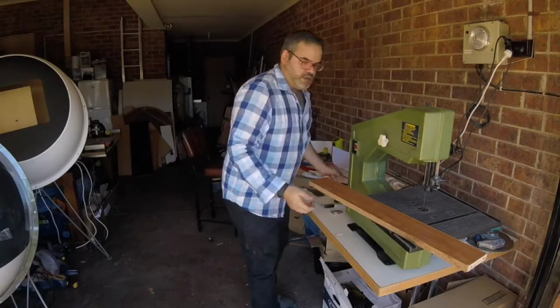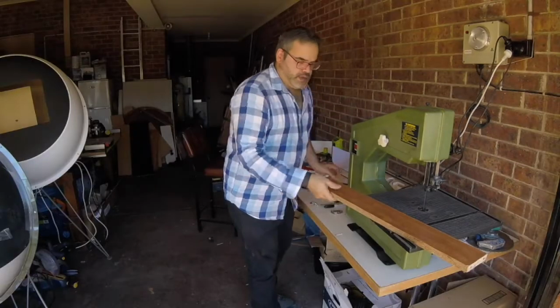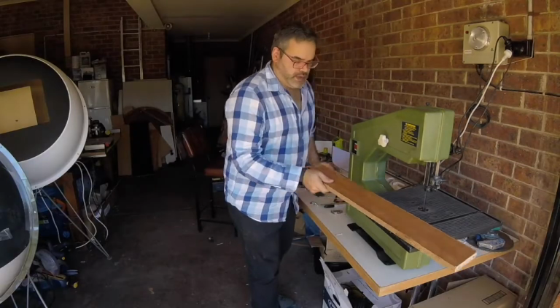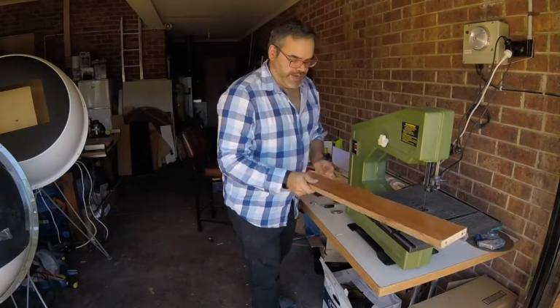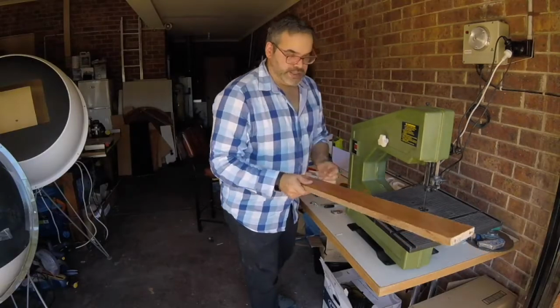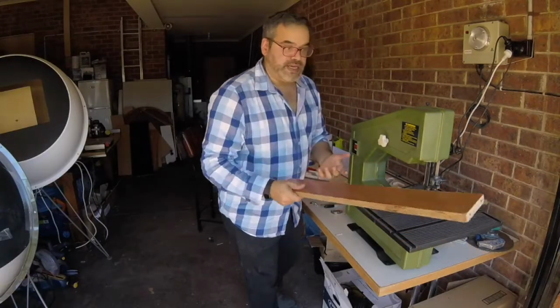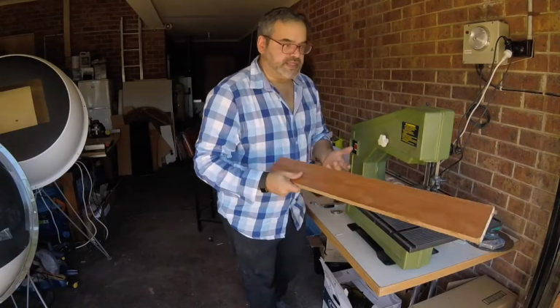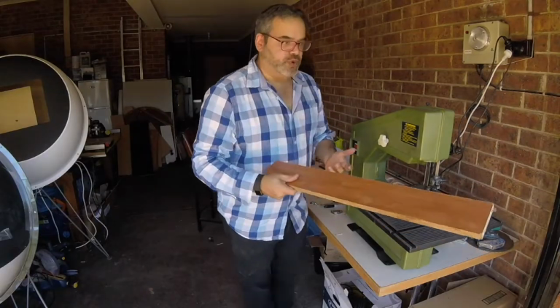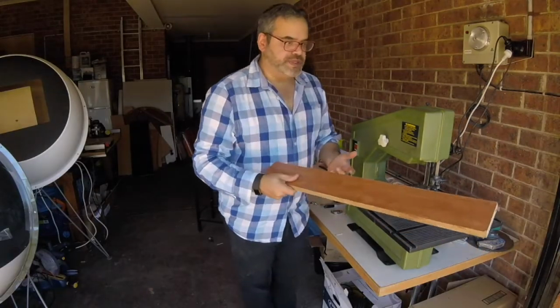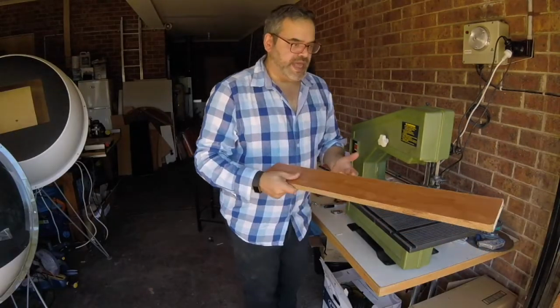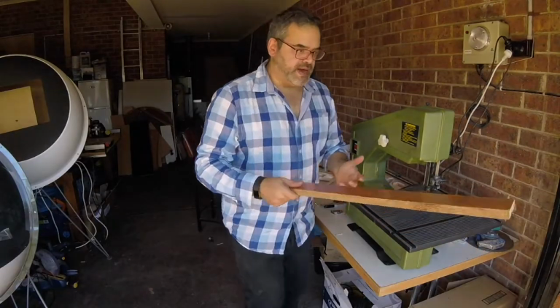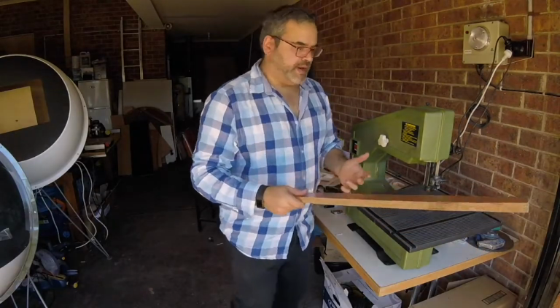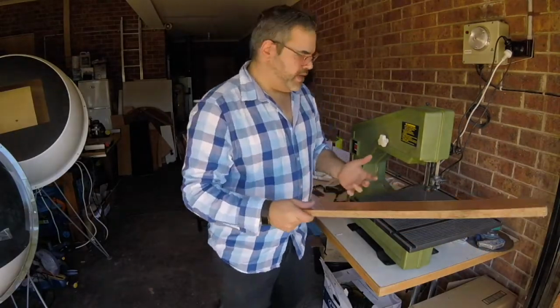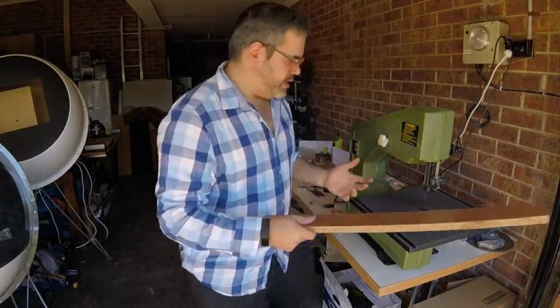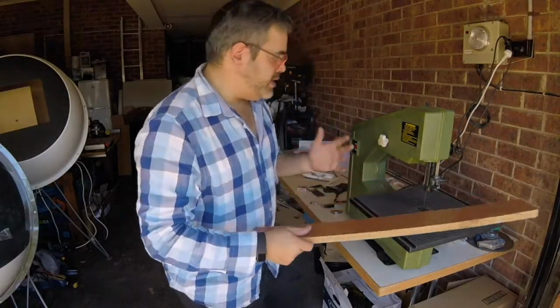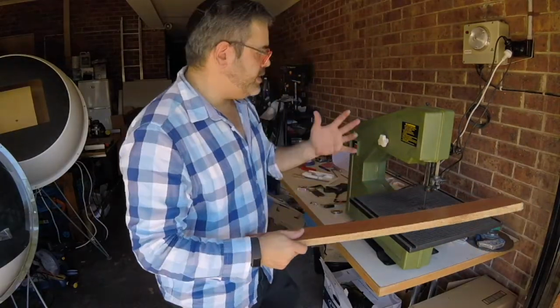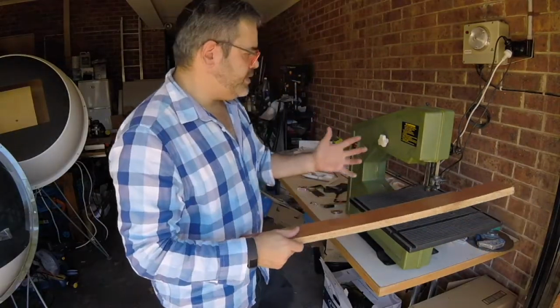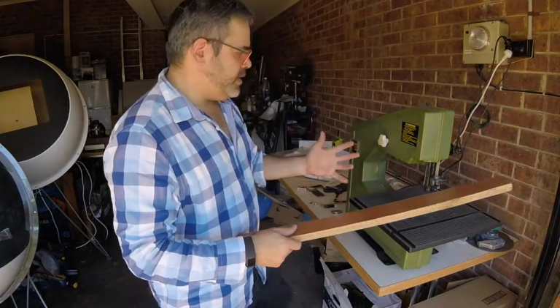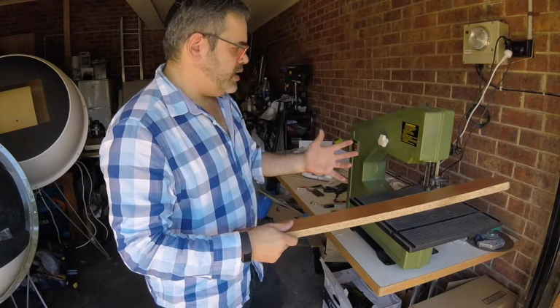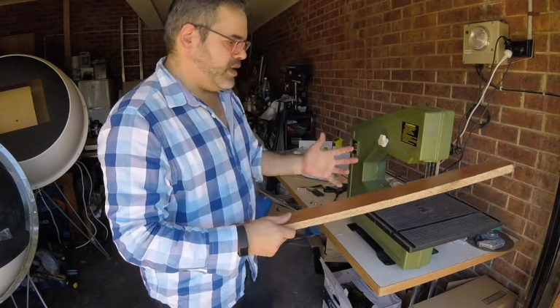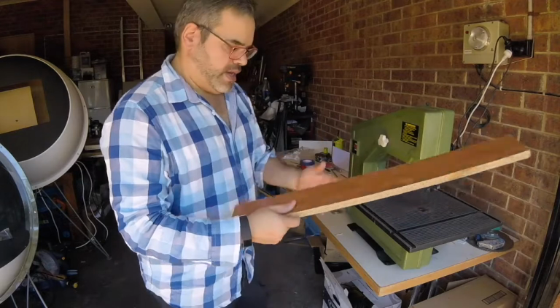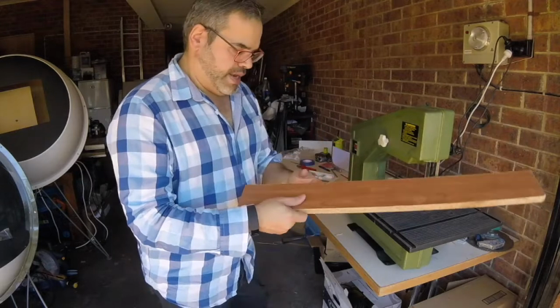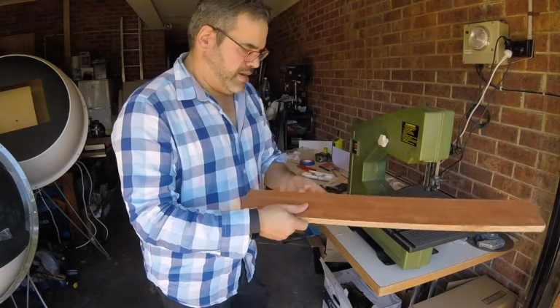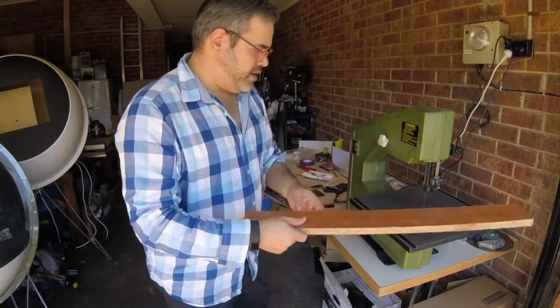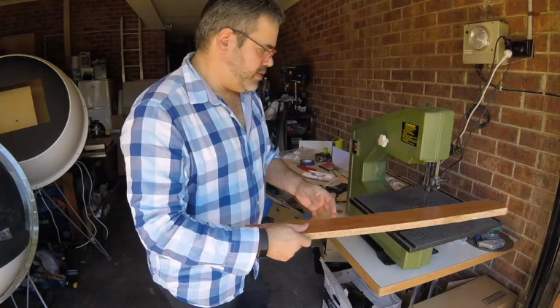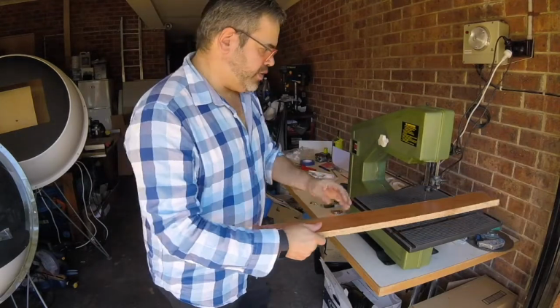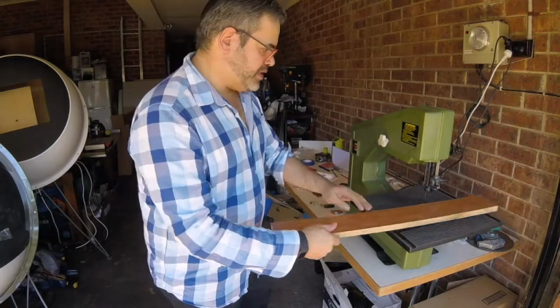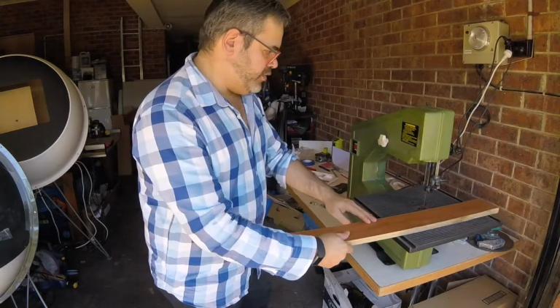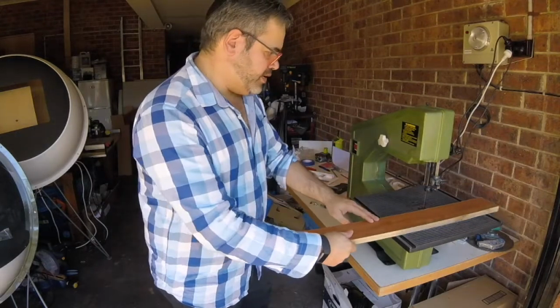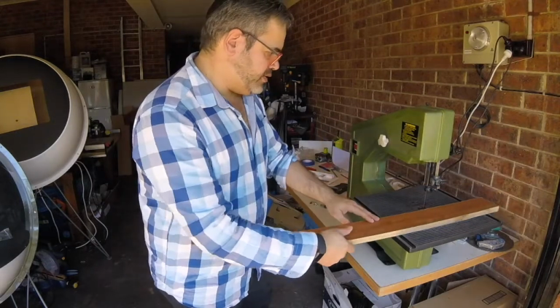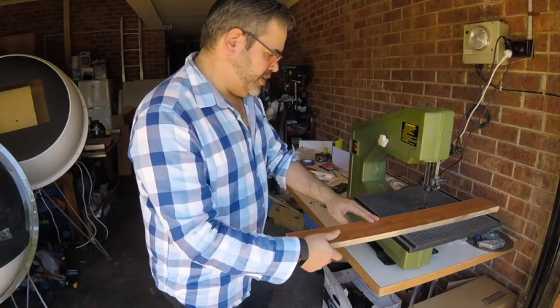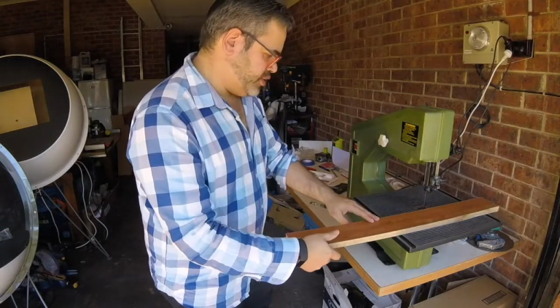All right, just cut this board down and the project's over. It's finished.